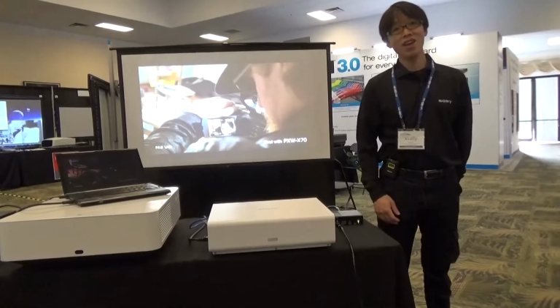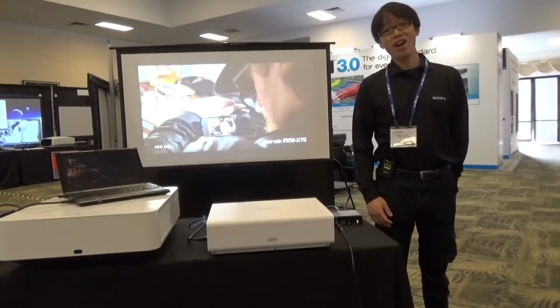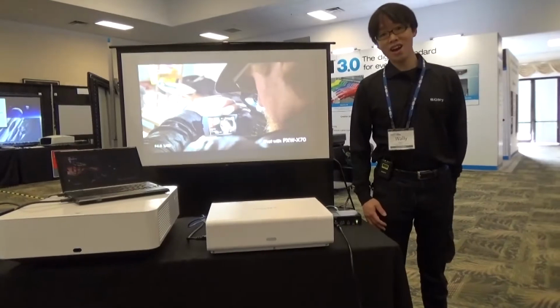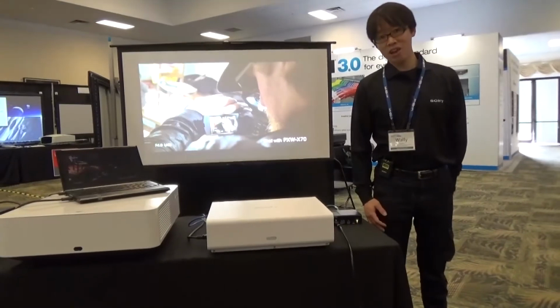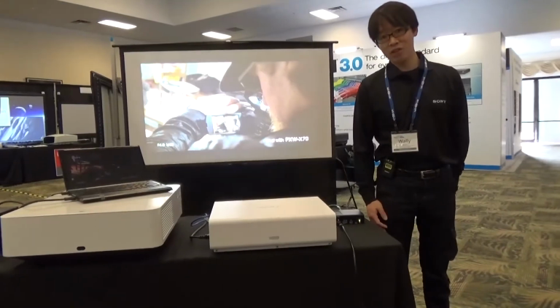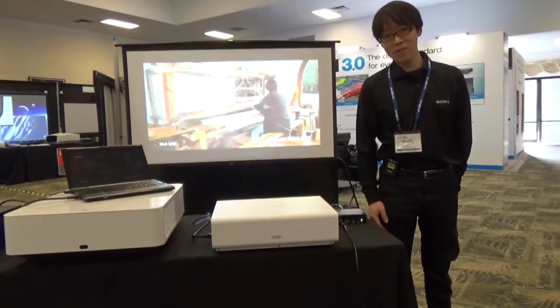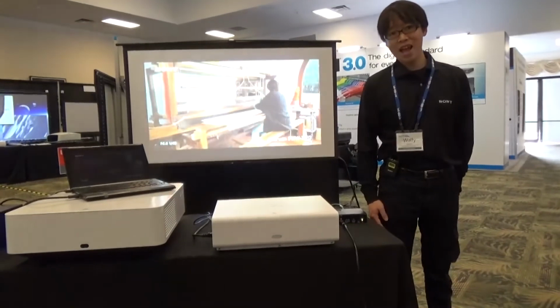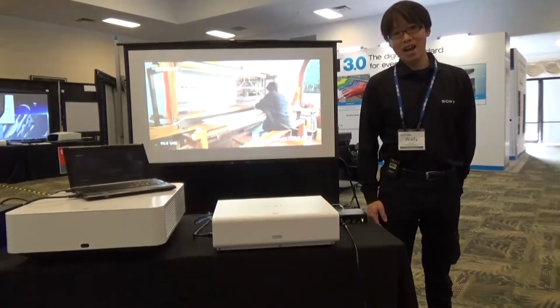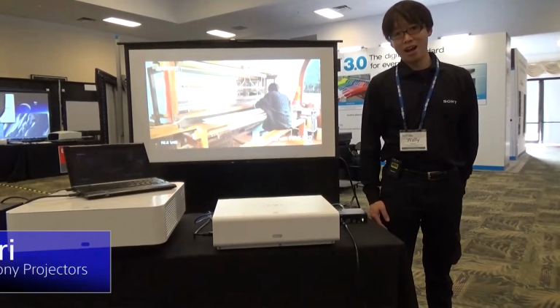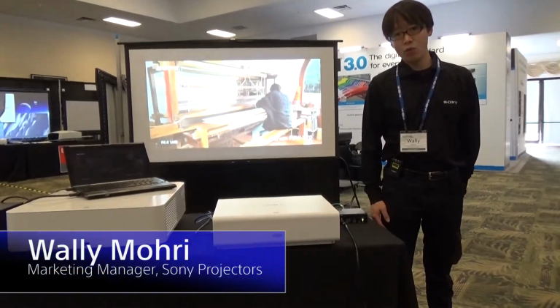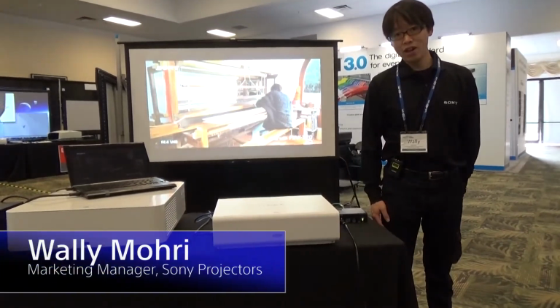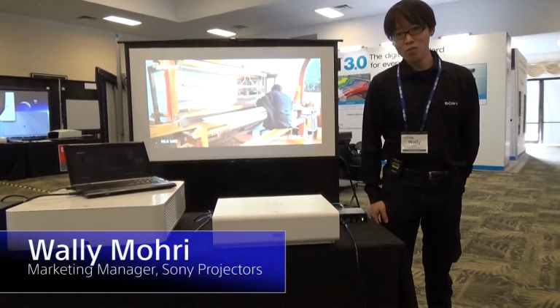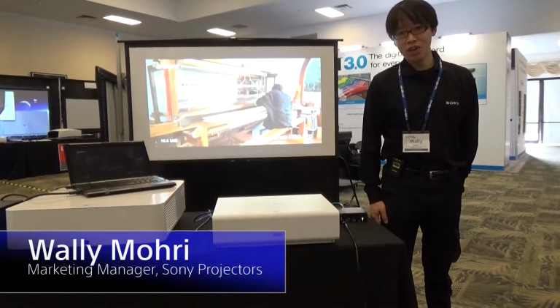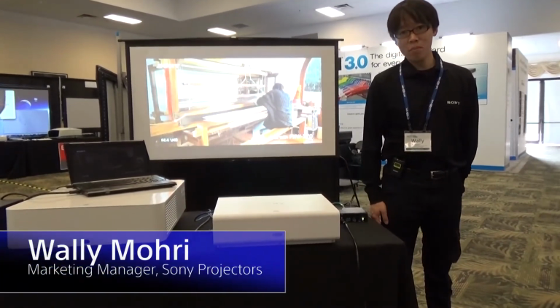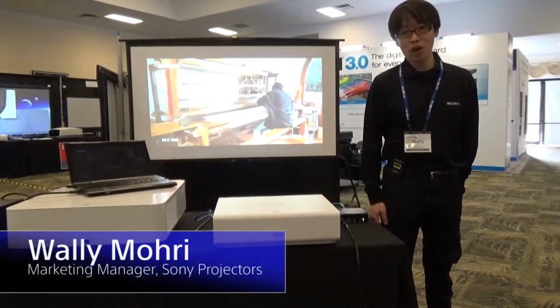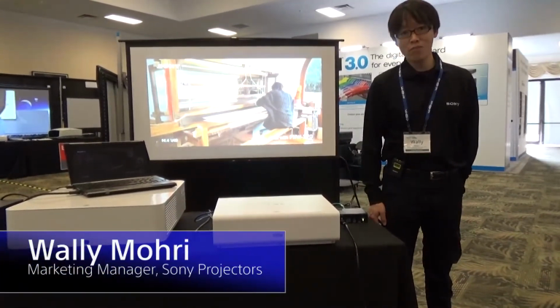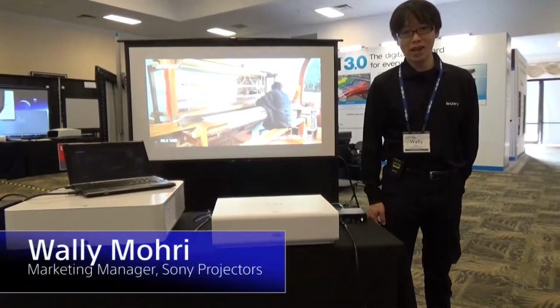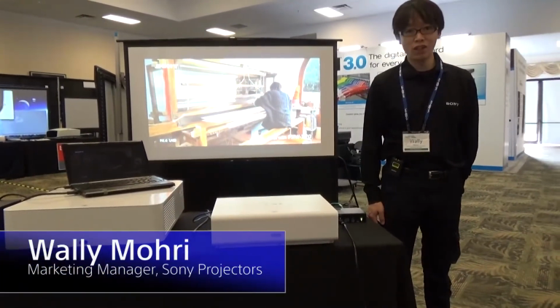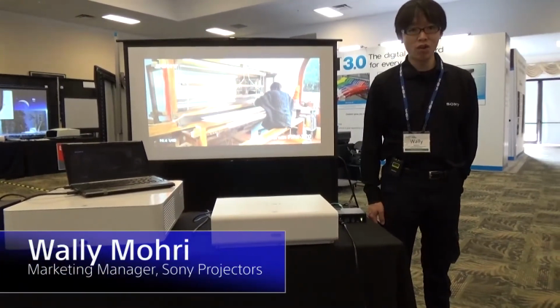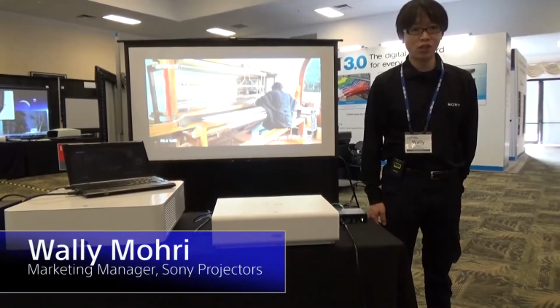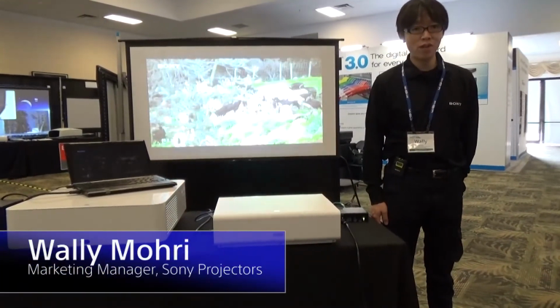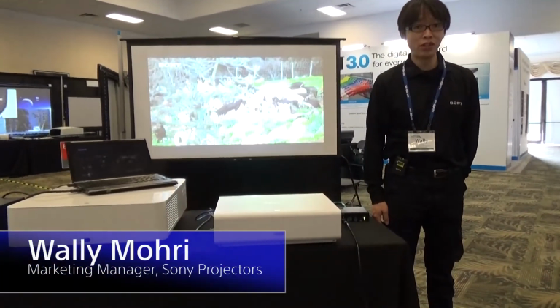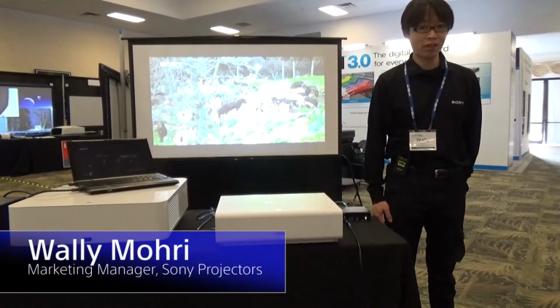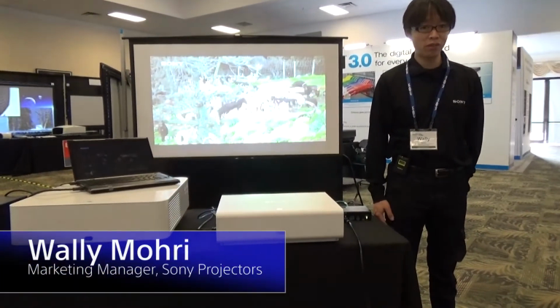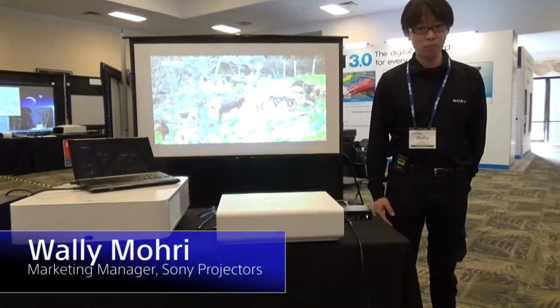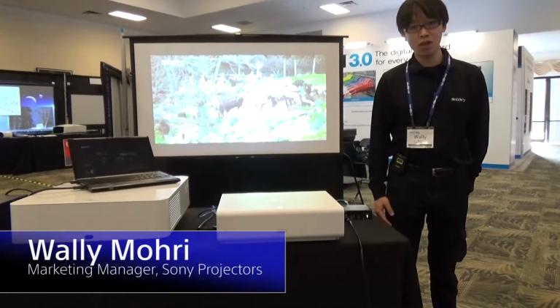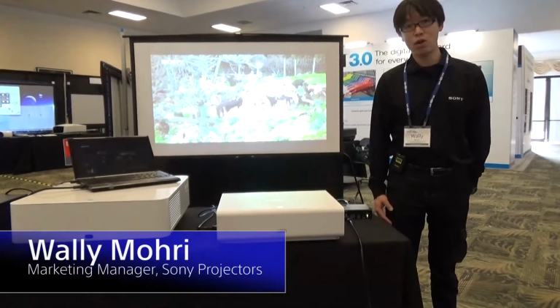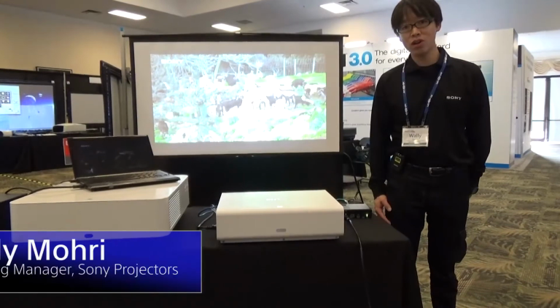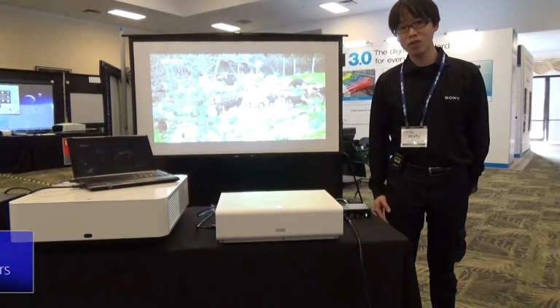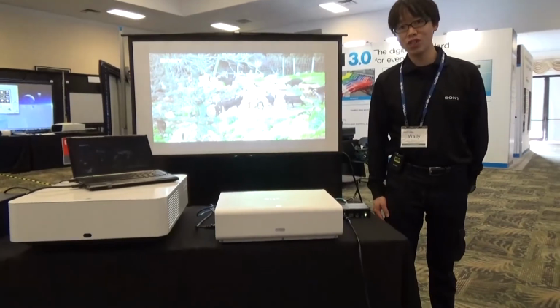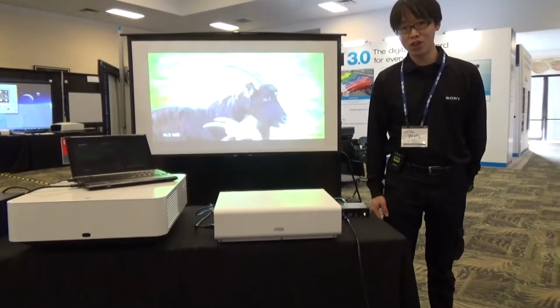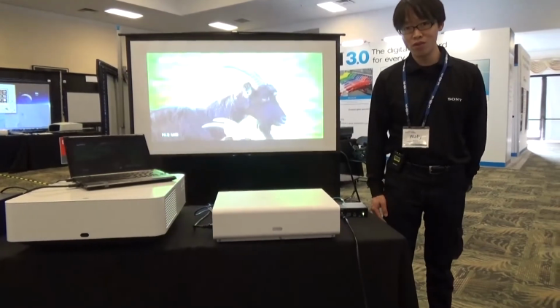Hi, everyone. I'm Wang Leeu-Mori, Marketing Manager of Sony Projectors. Welcome to Sony booth.